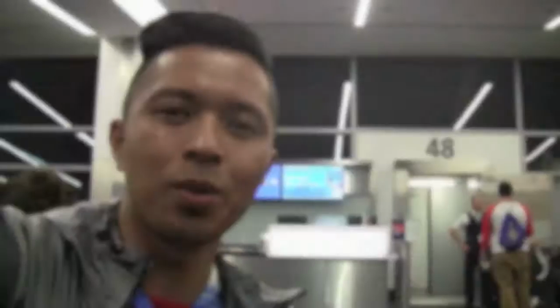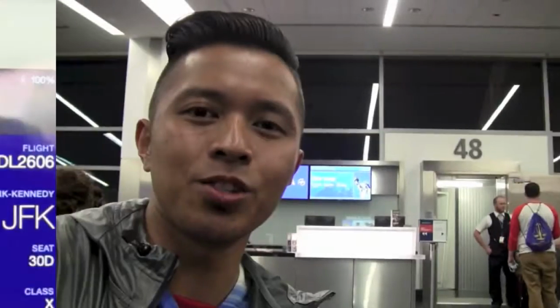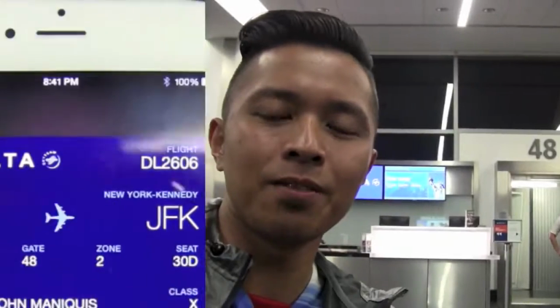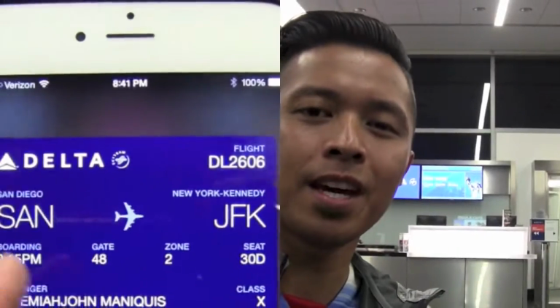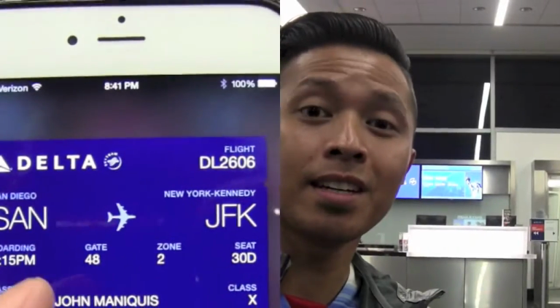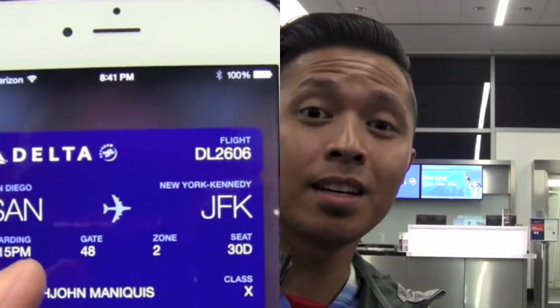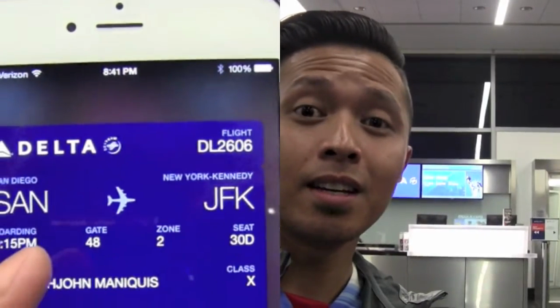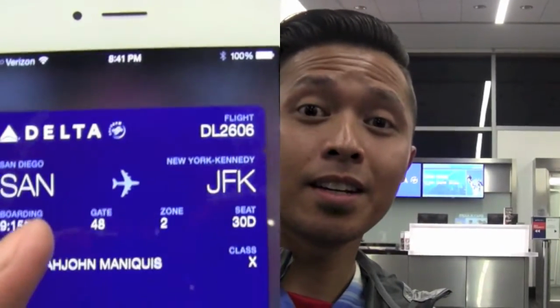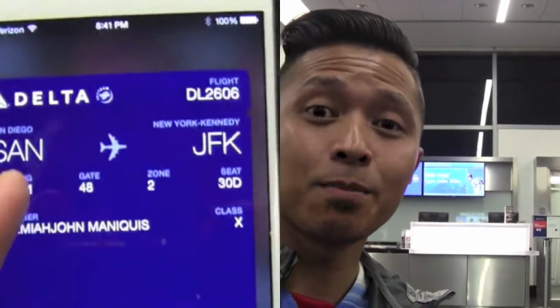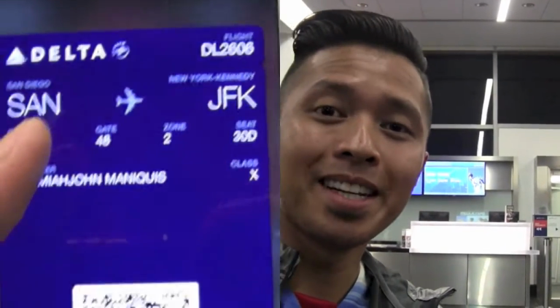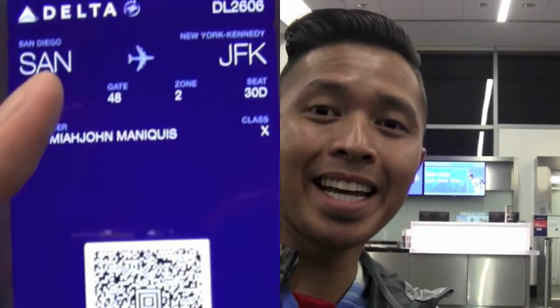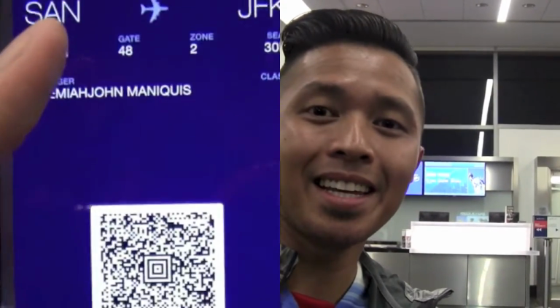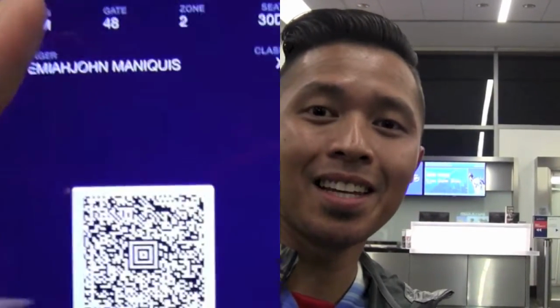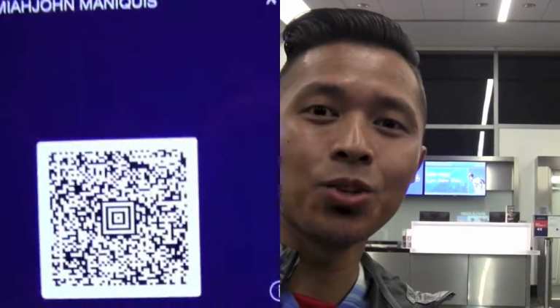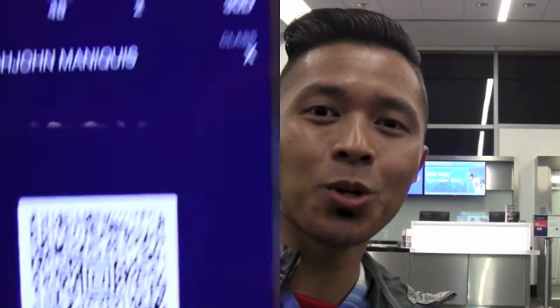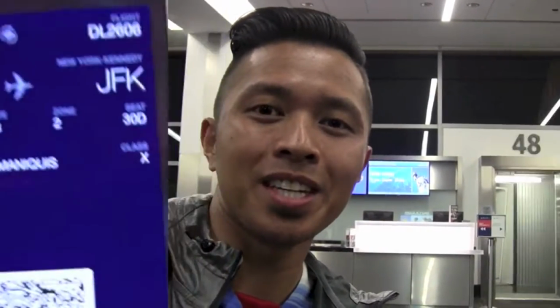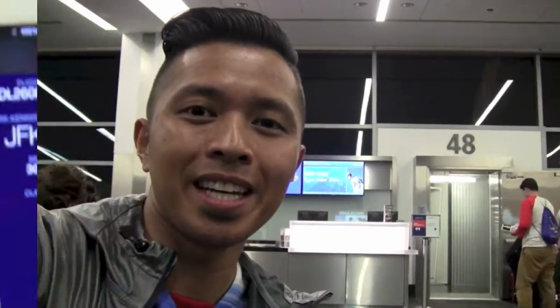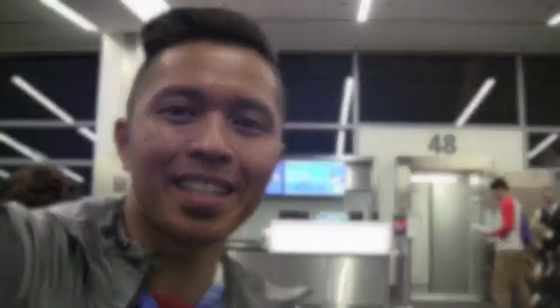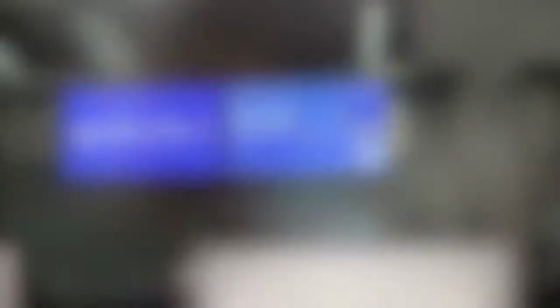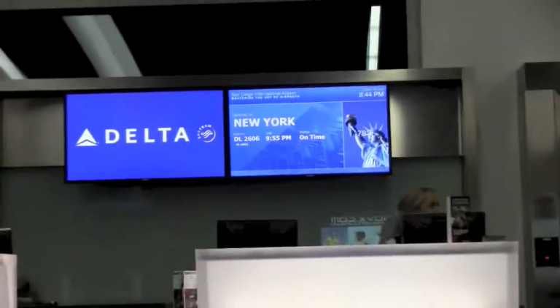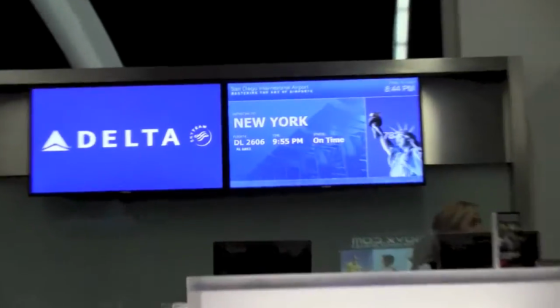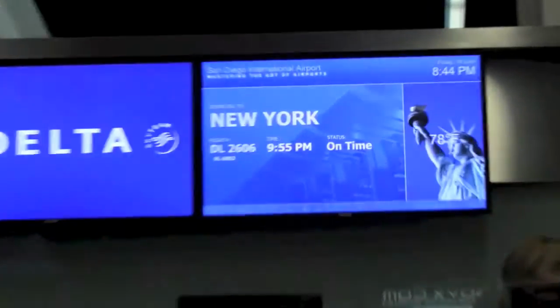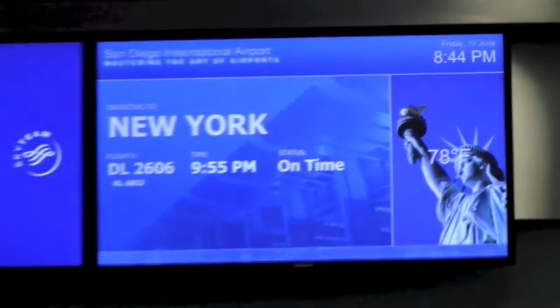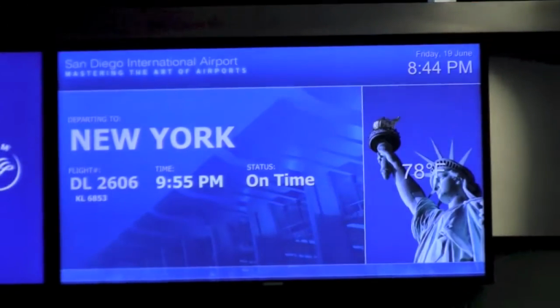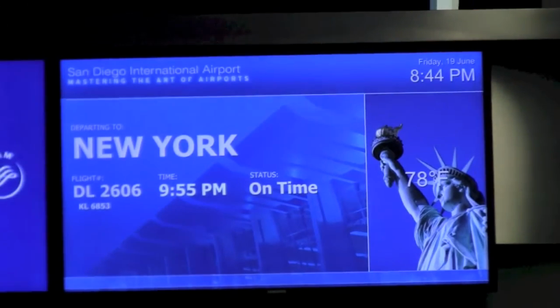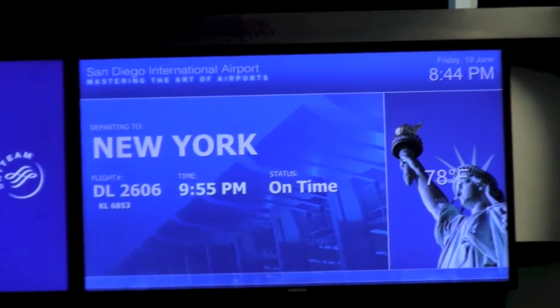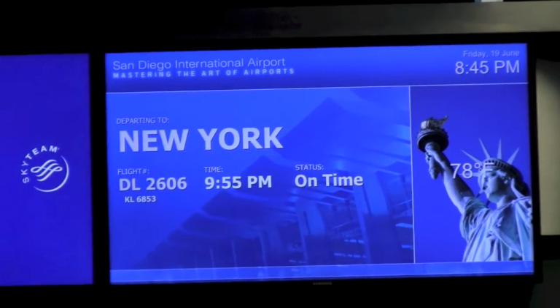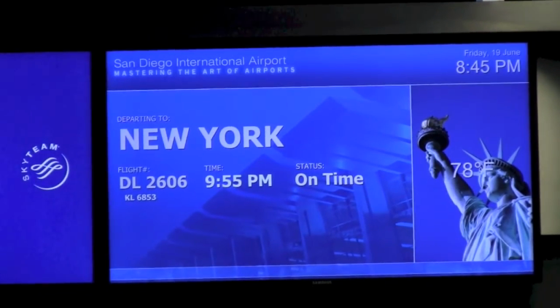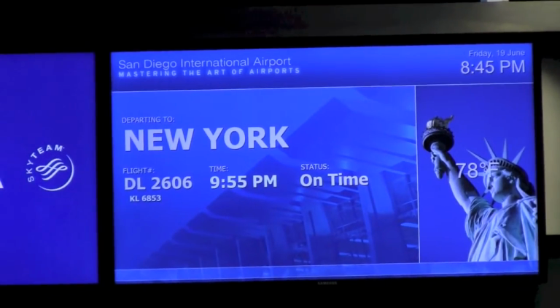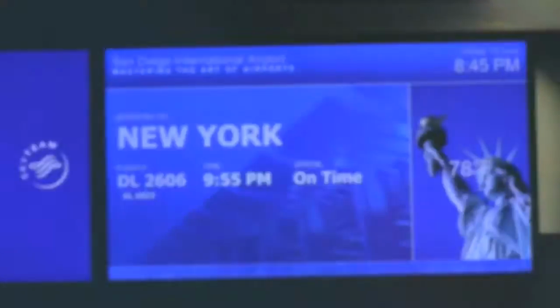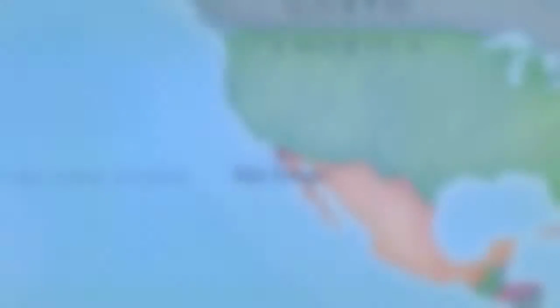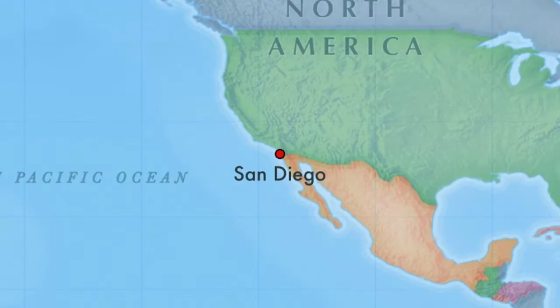On our way to JFK, we're going to spend the night in New York City. Well, it's time to hop that red eye. Off to New York we go.